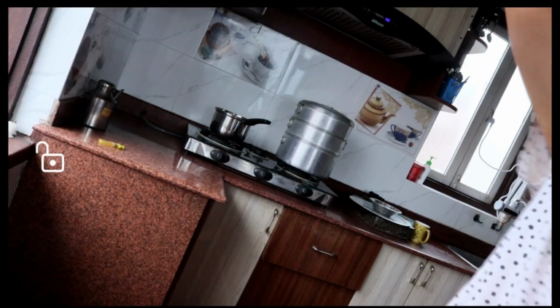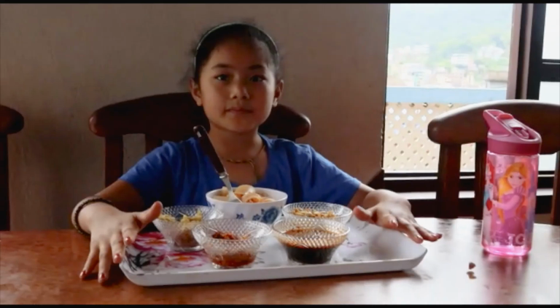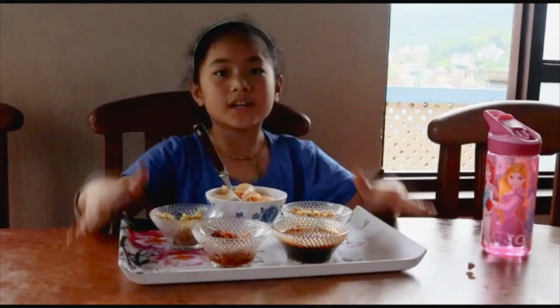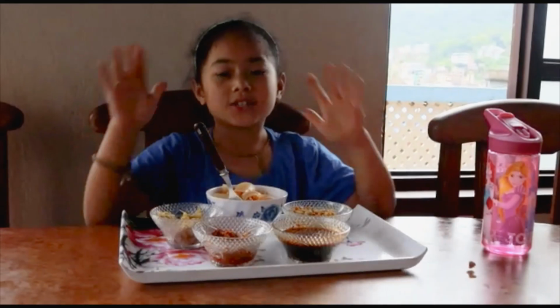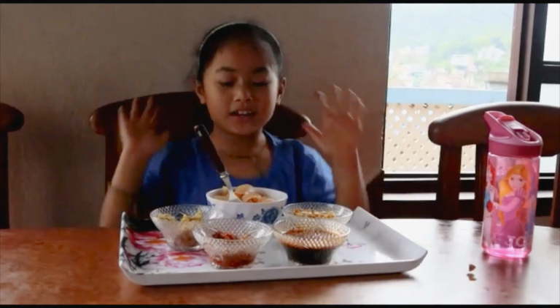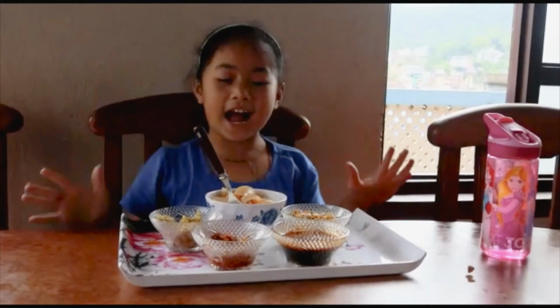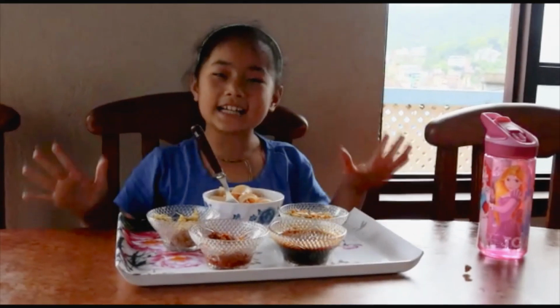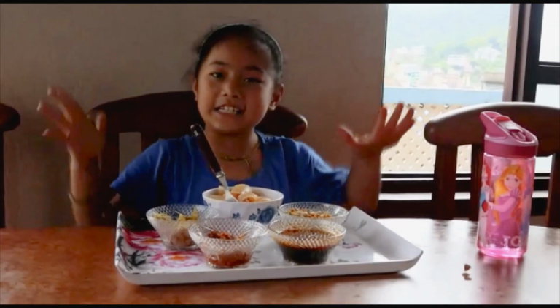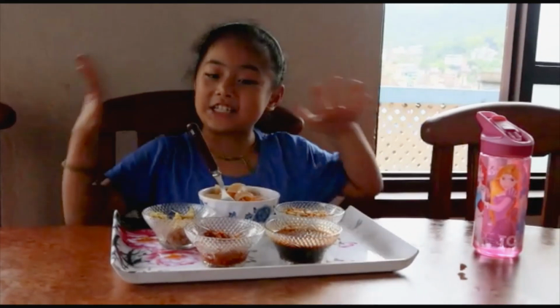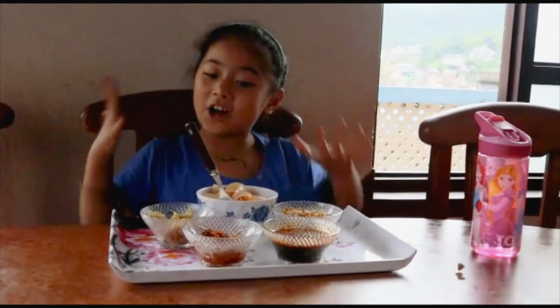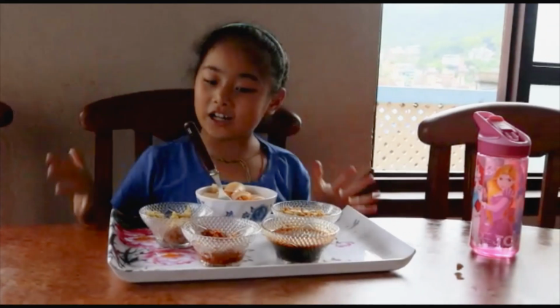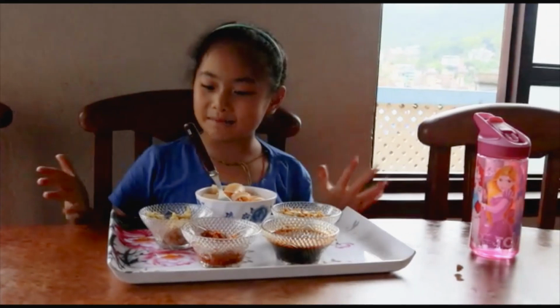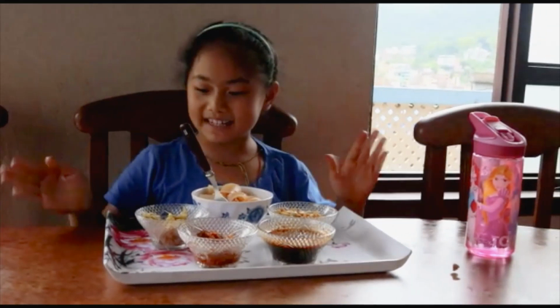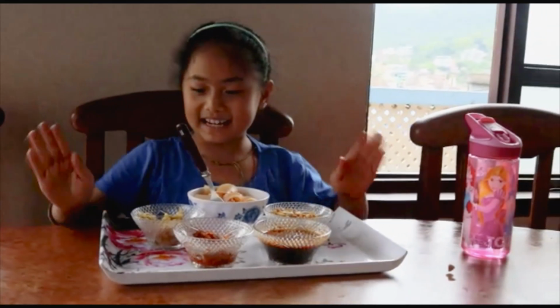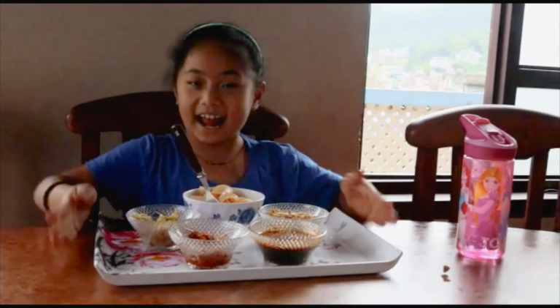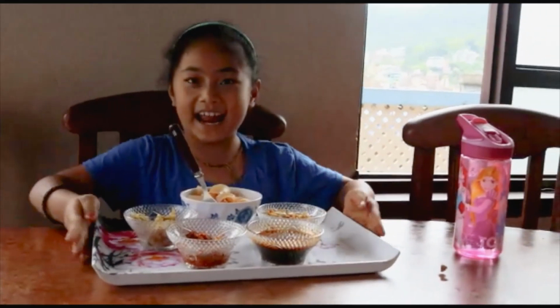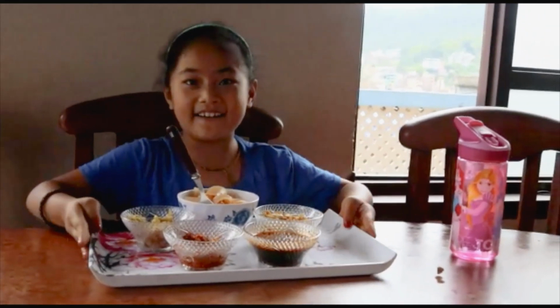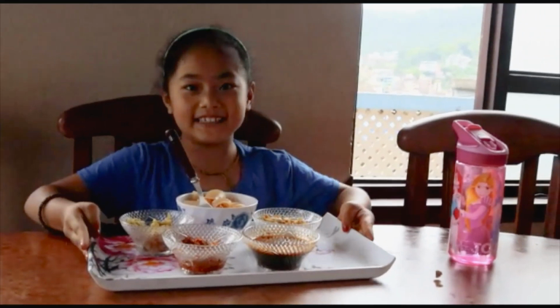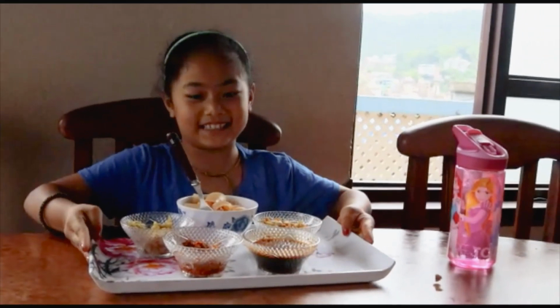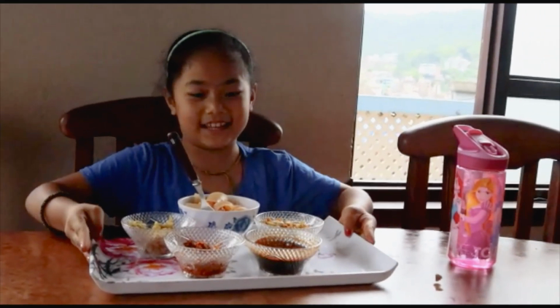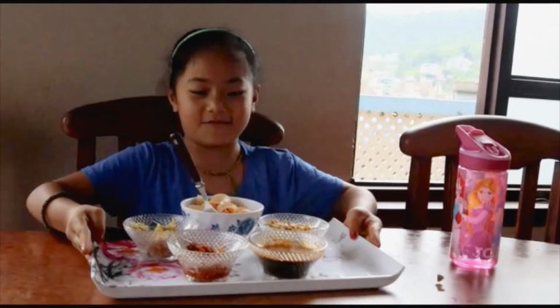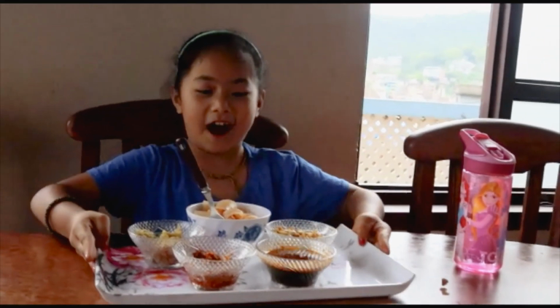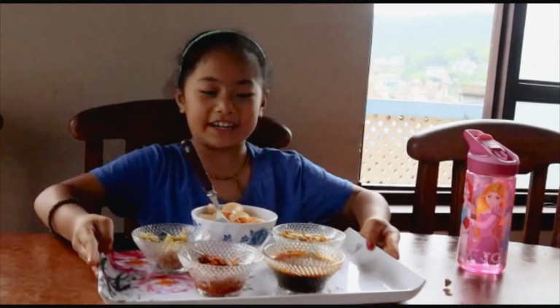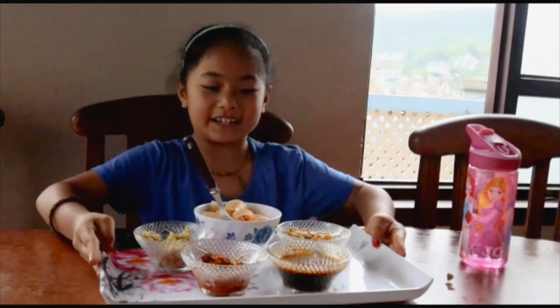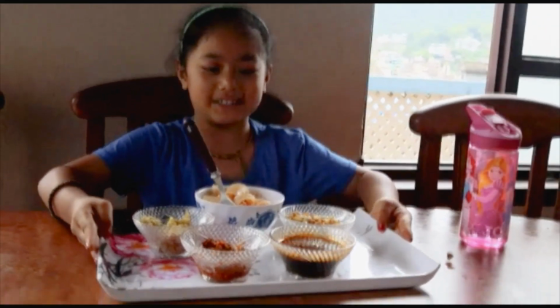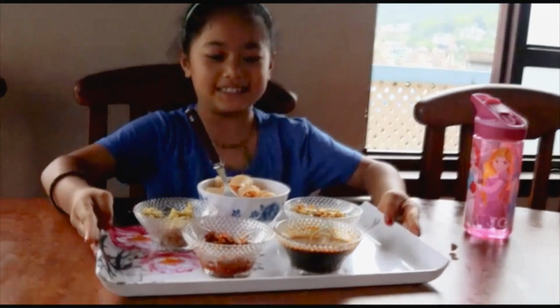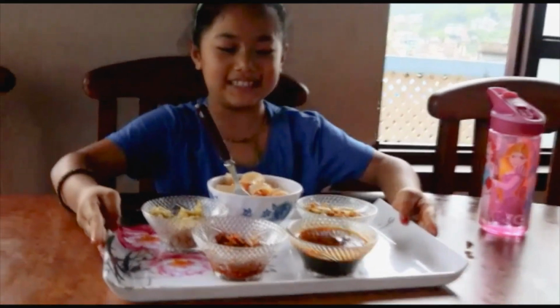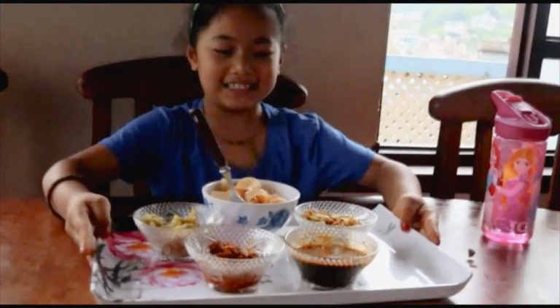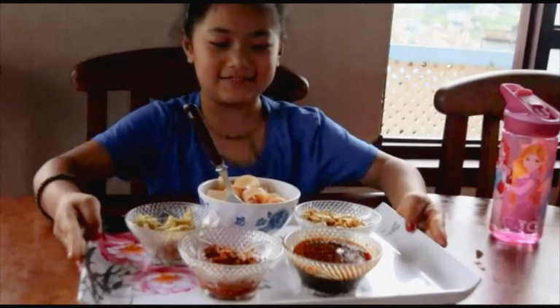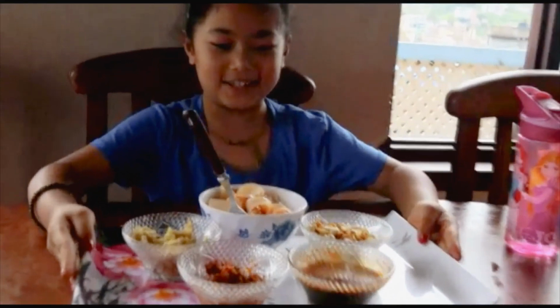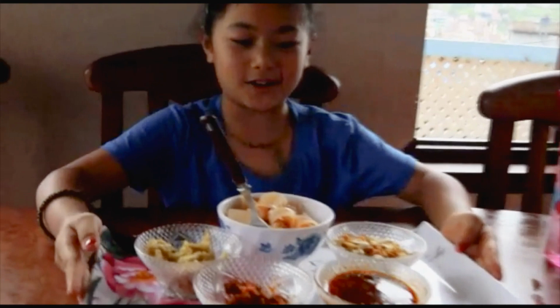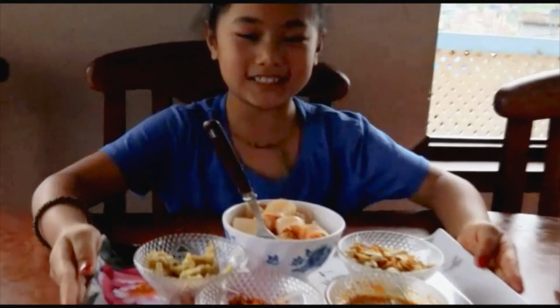So guys, this is all completed and here is the final result.